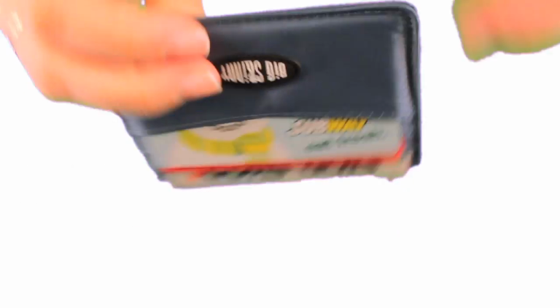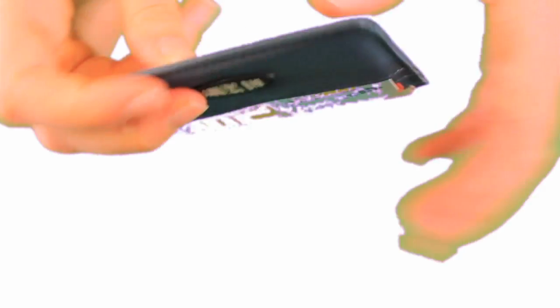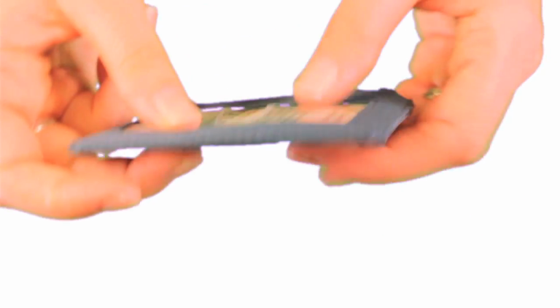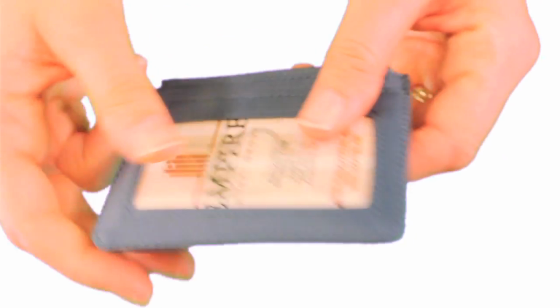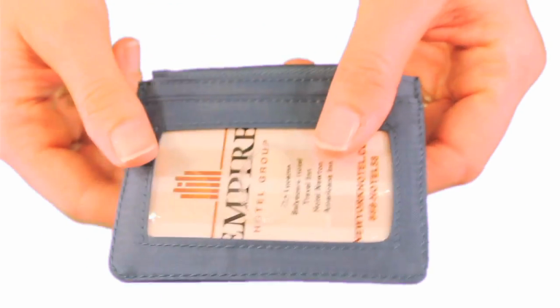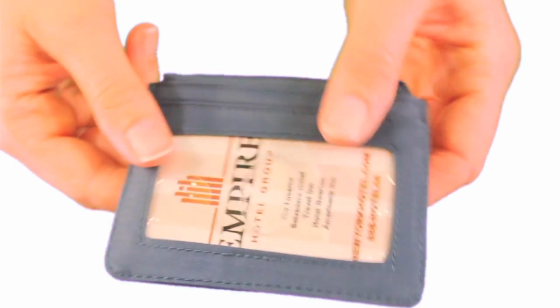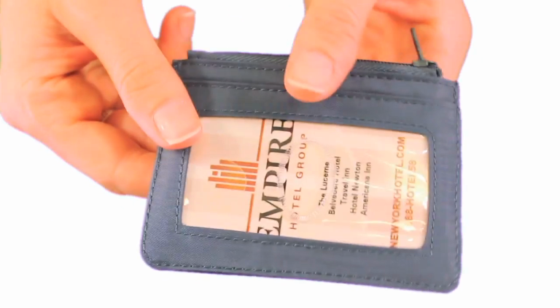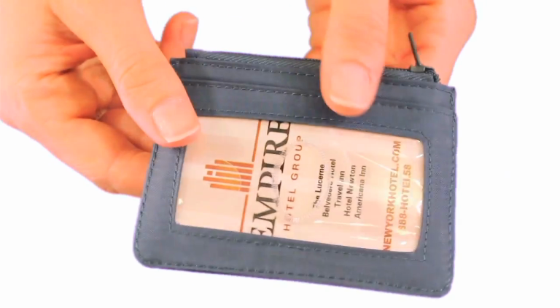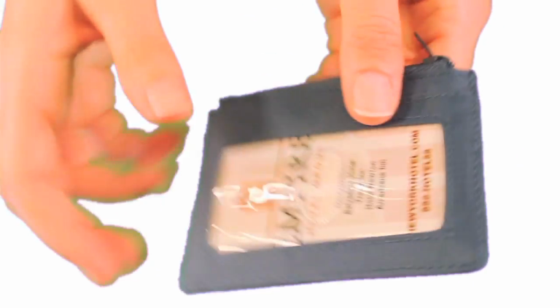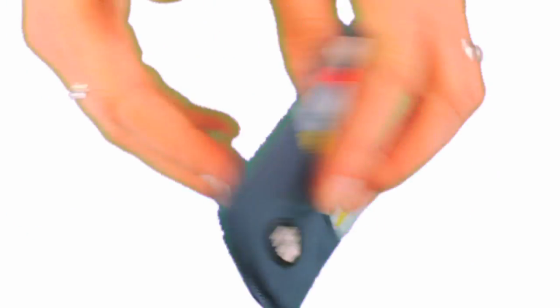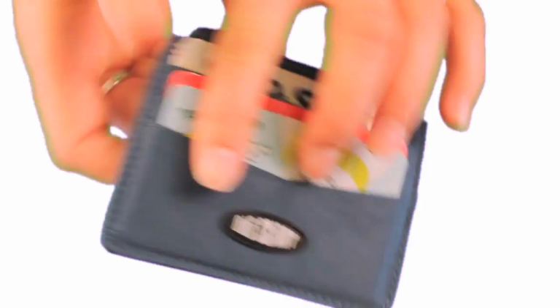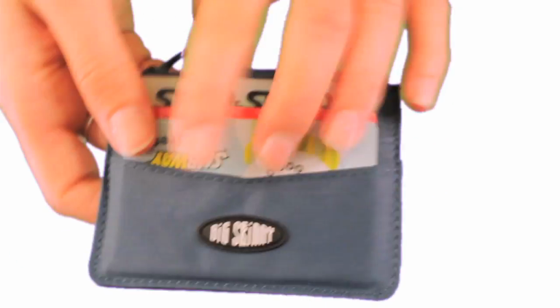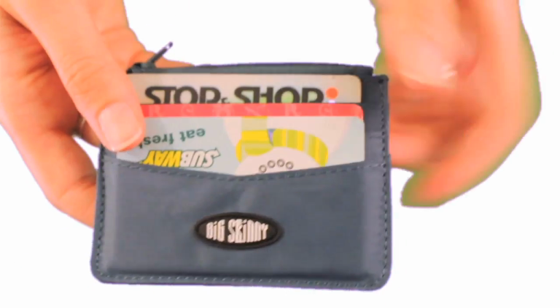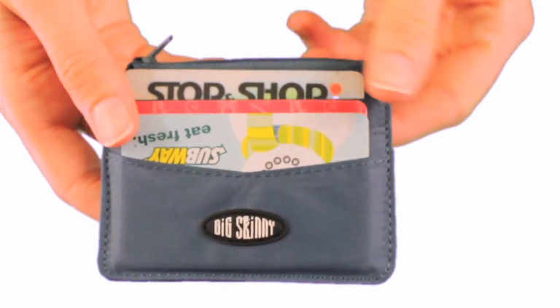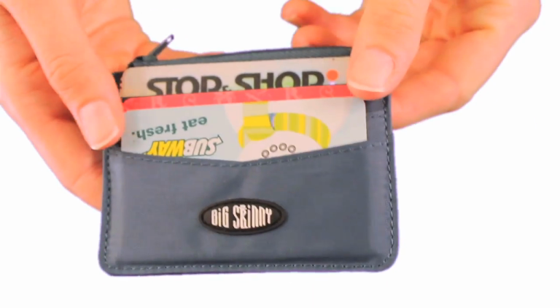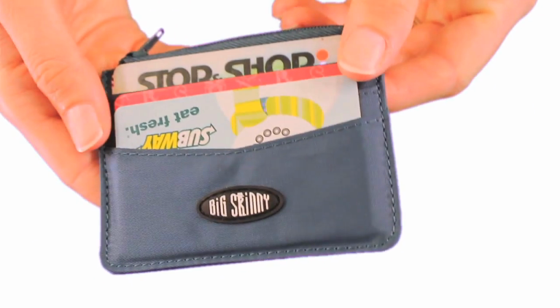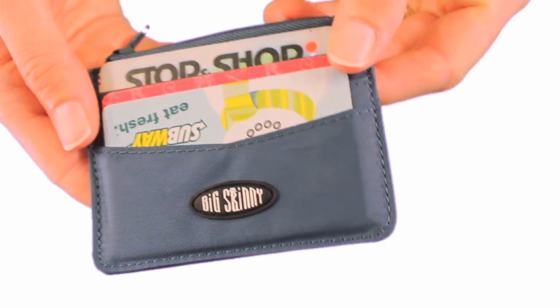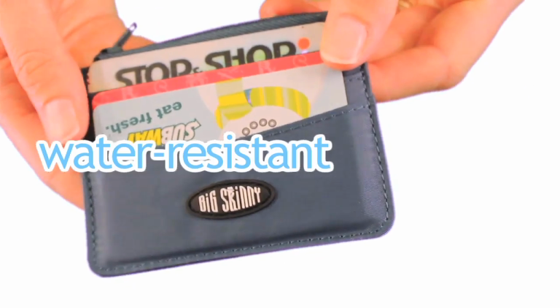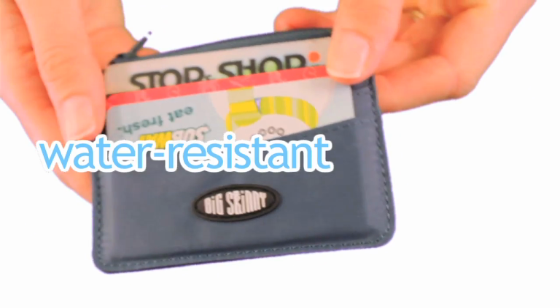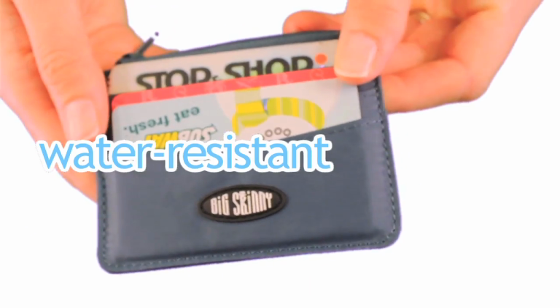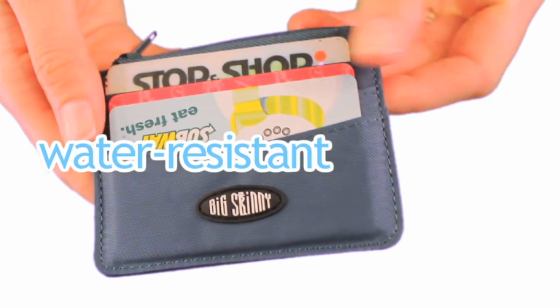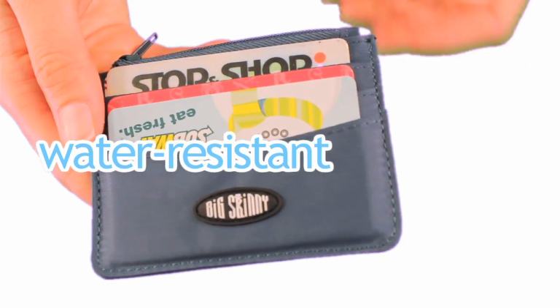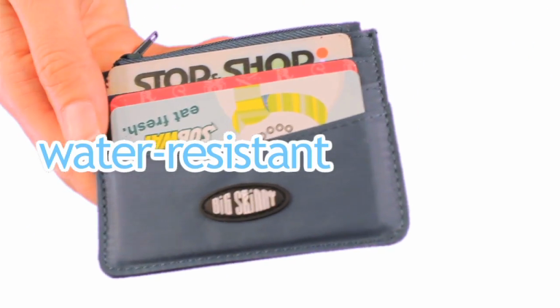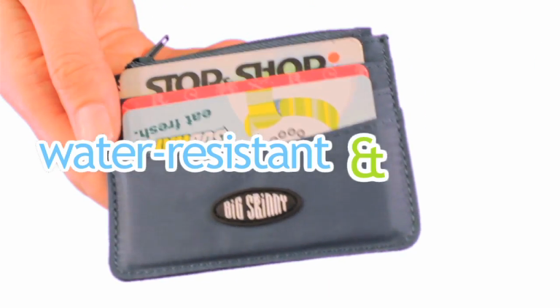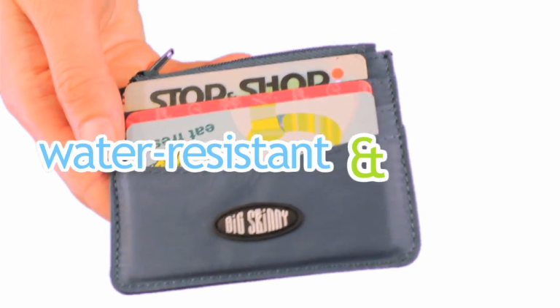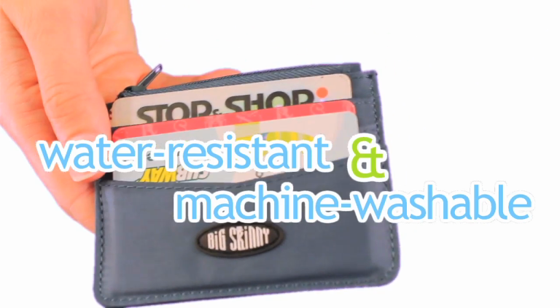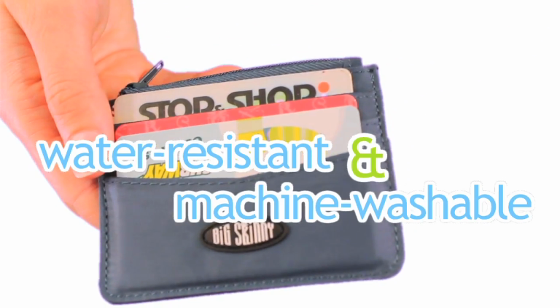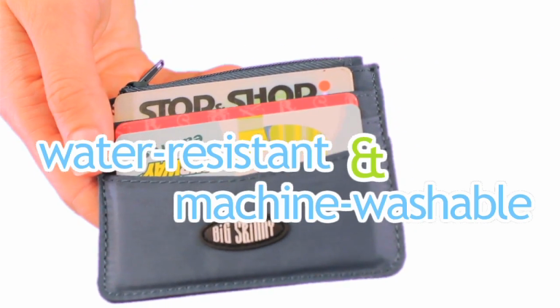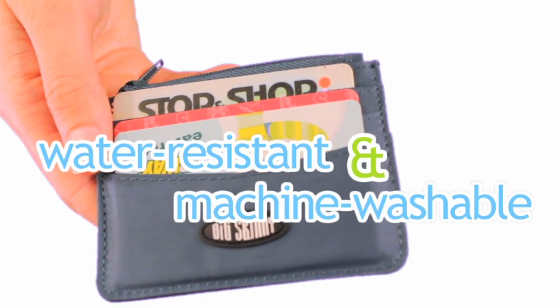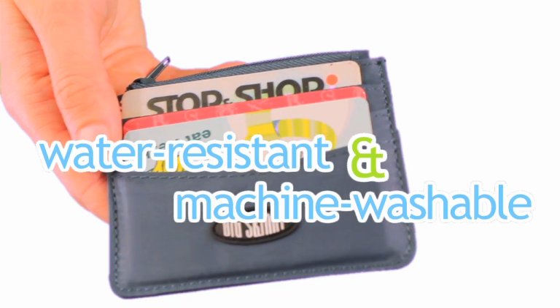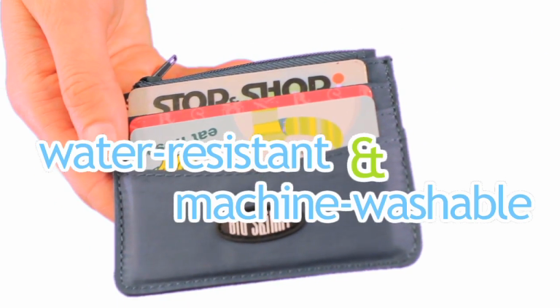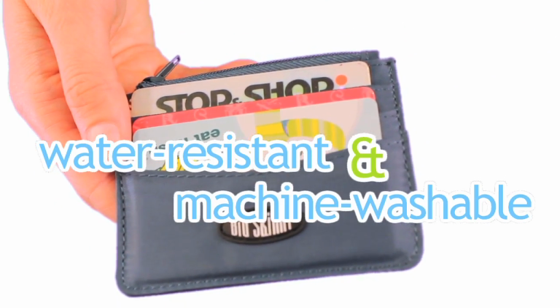And number five, finally, the Mini Skinny is water-resistant and machine washable.